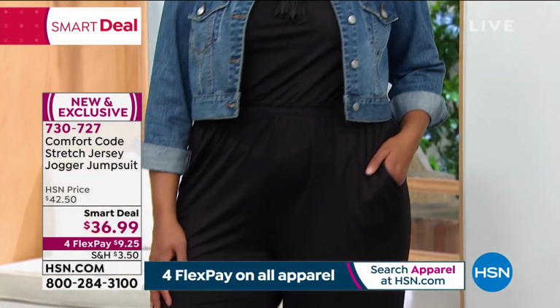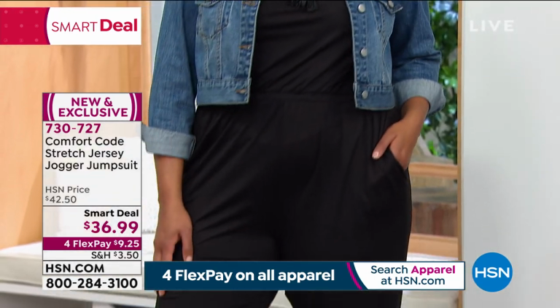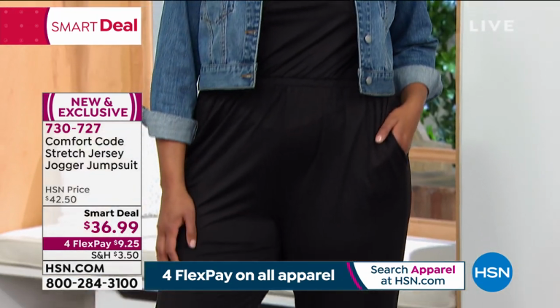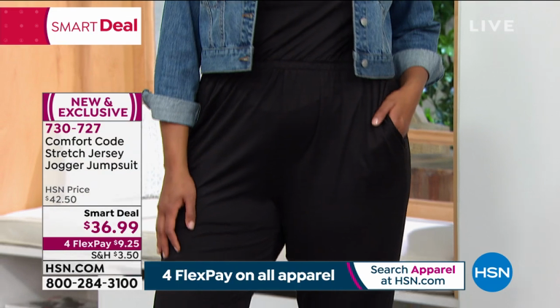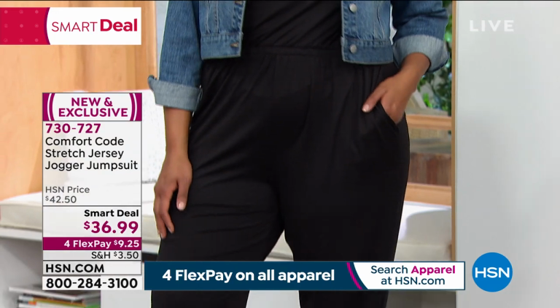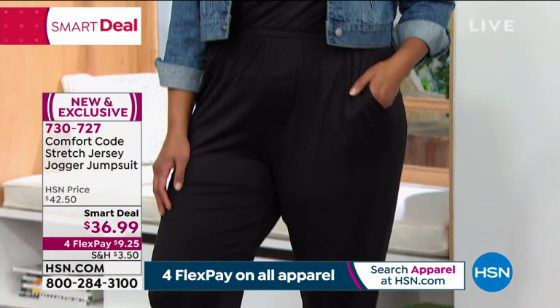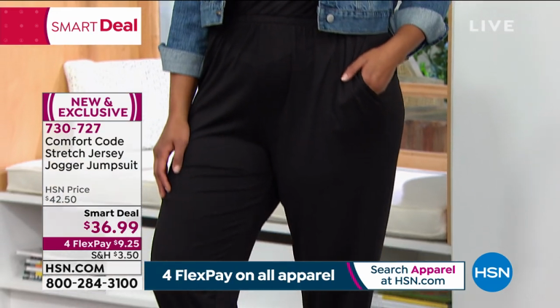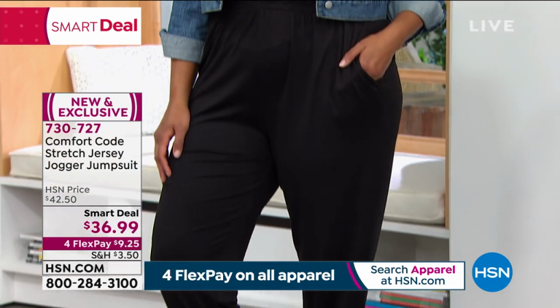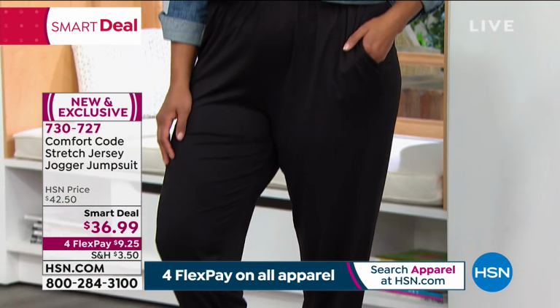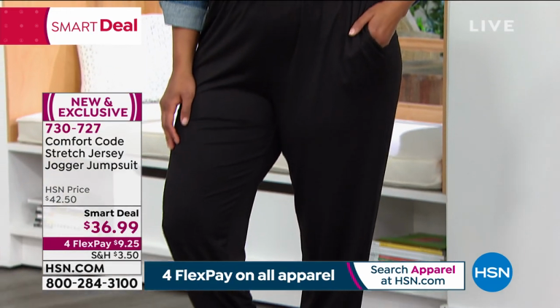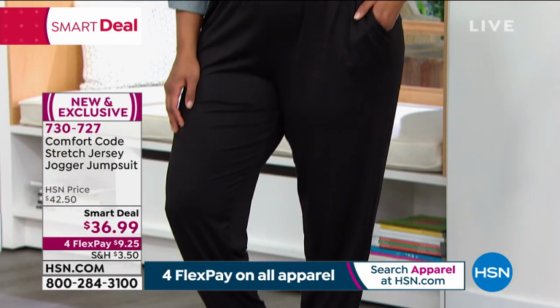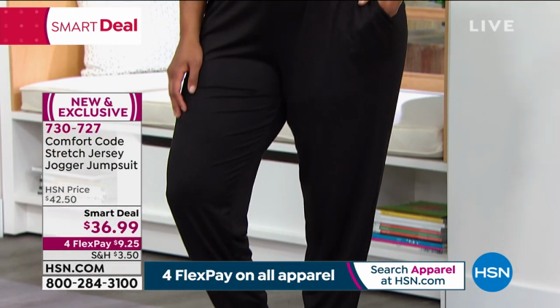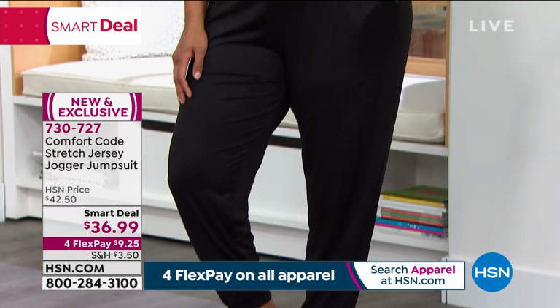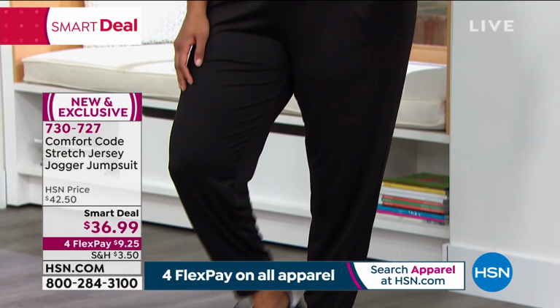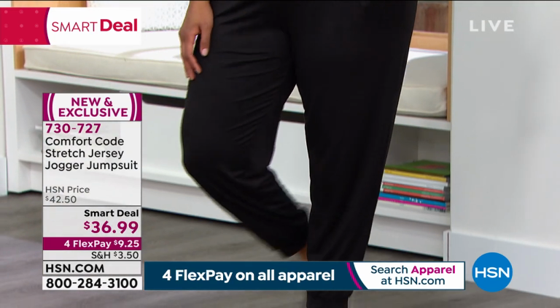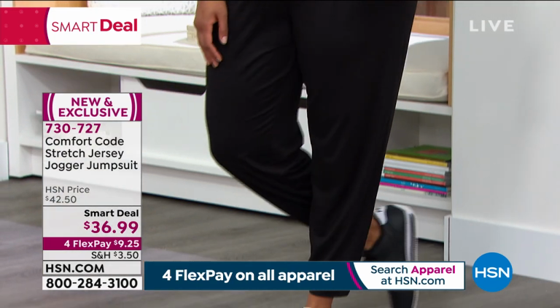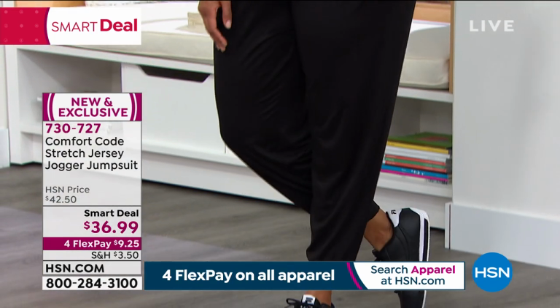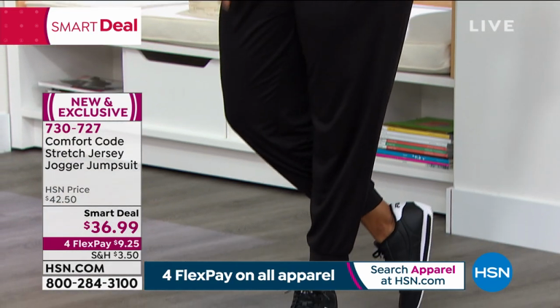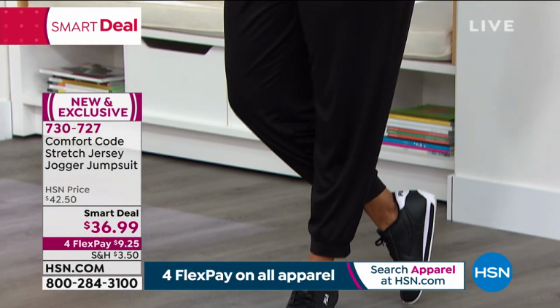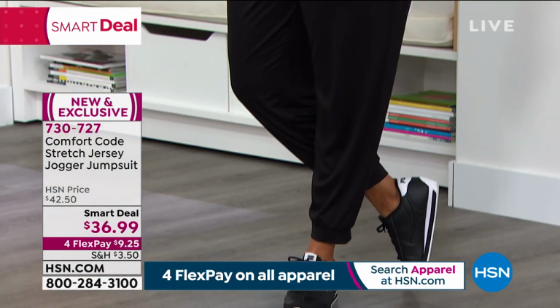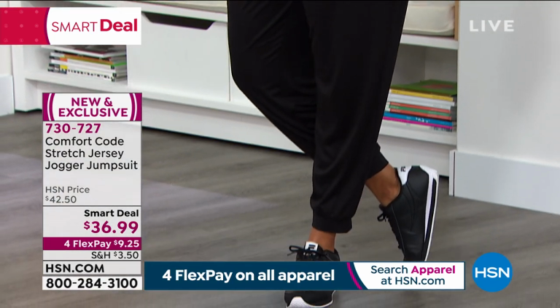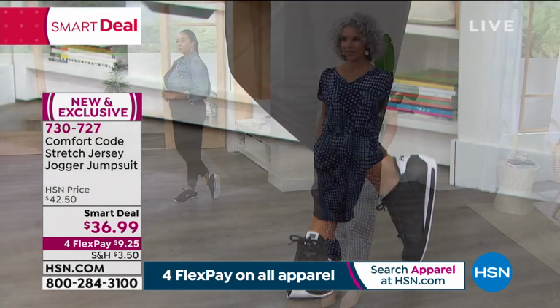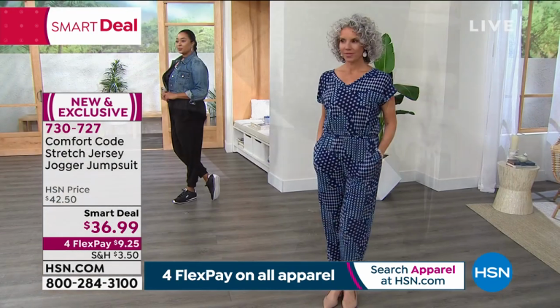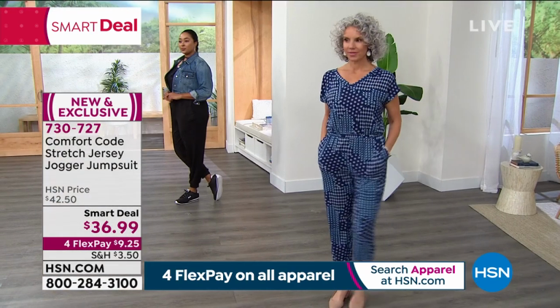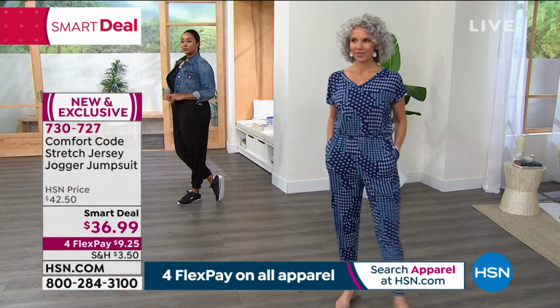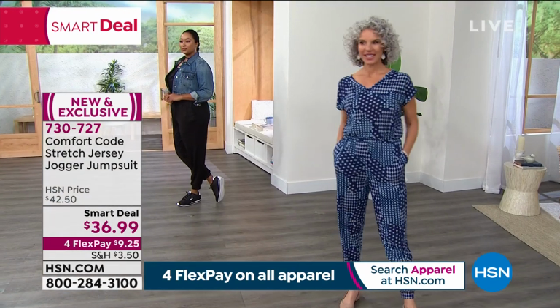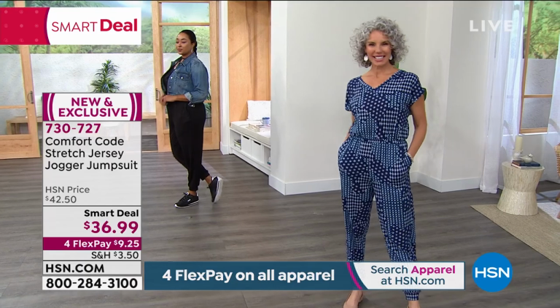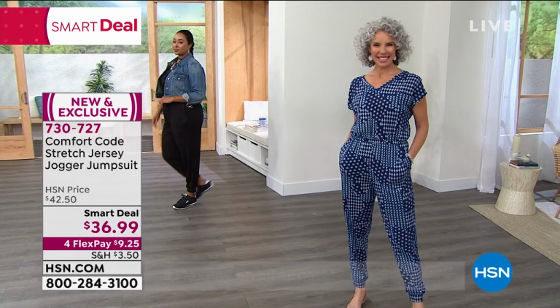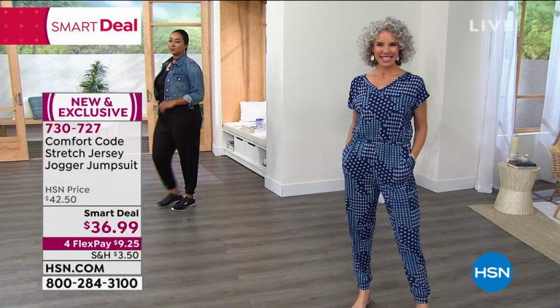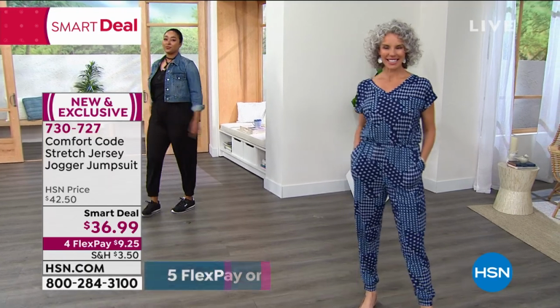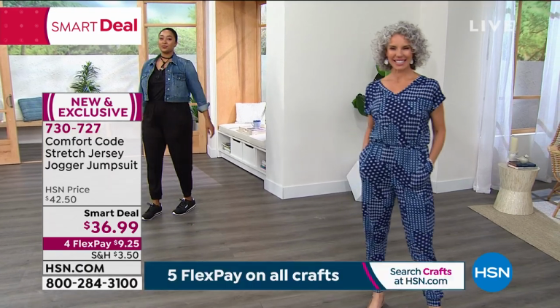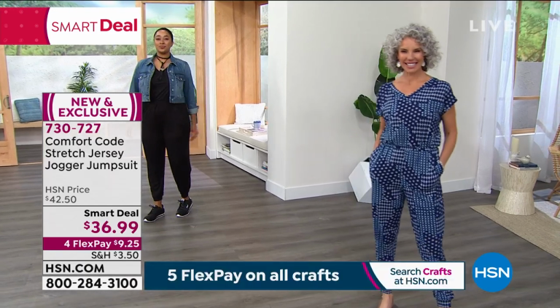It's 95% poly and 5% spandex, so it feels light but still cozy. You will definitely wear this one year-round. I love the way Kenya has it — just throw on a cute little jean jacket that most of us have in our wardrobe.